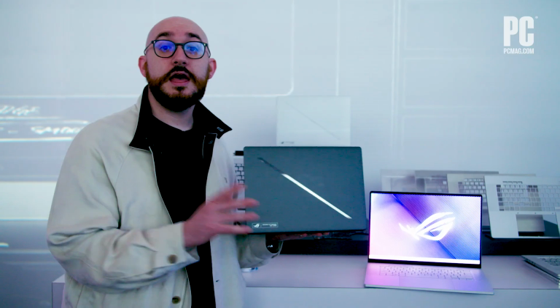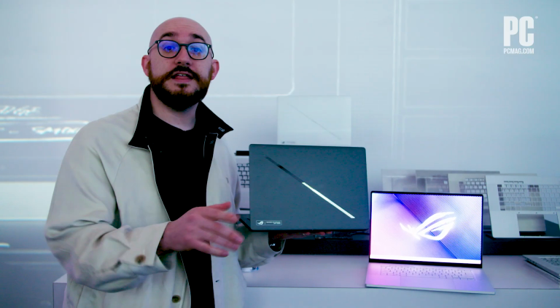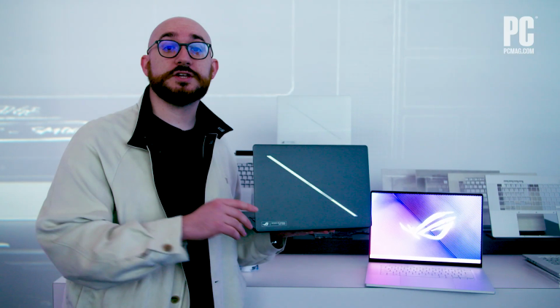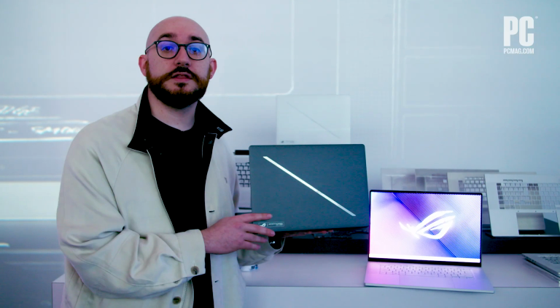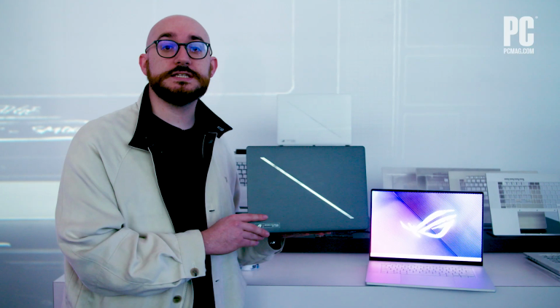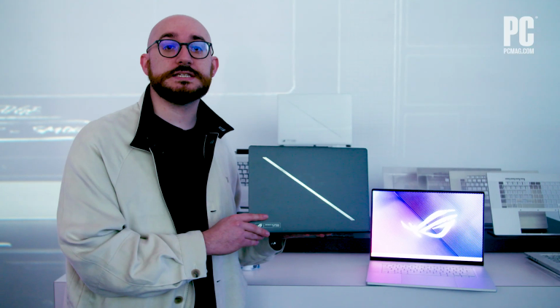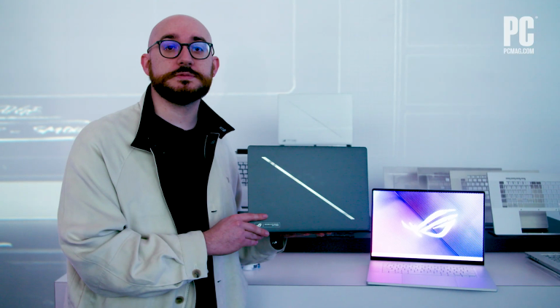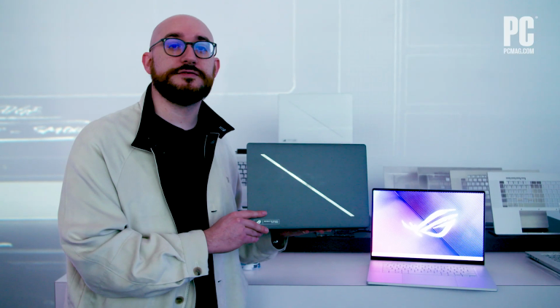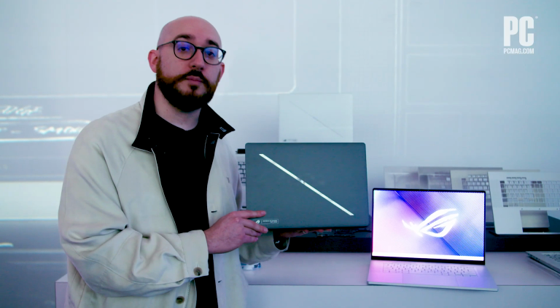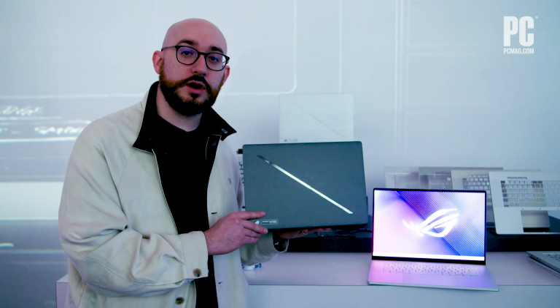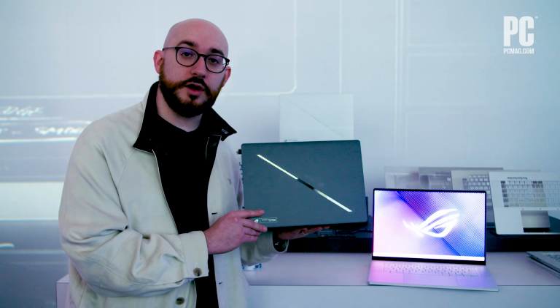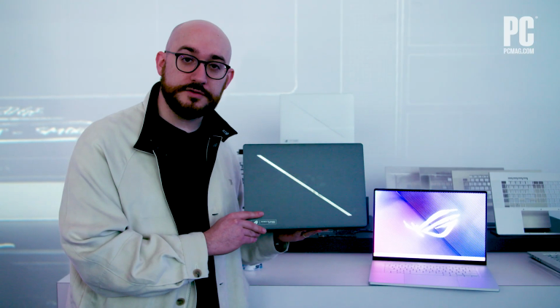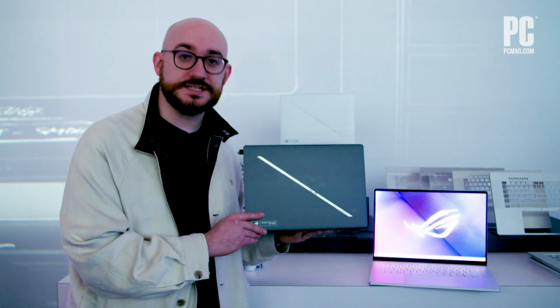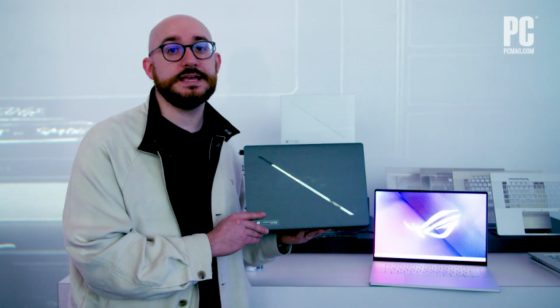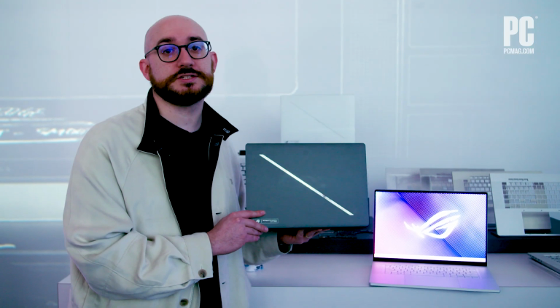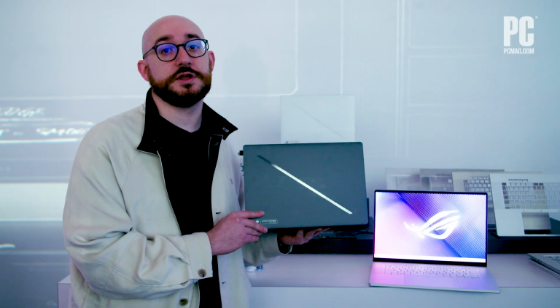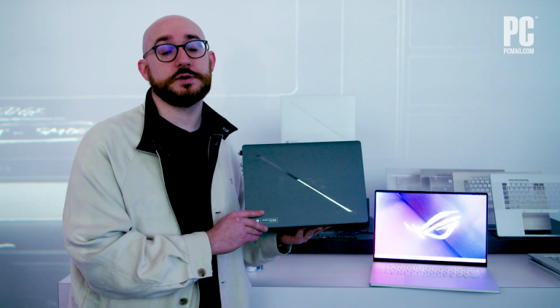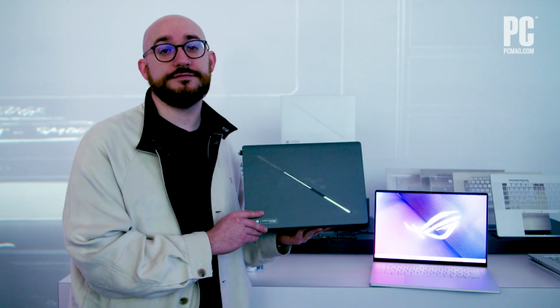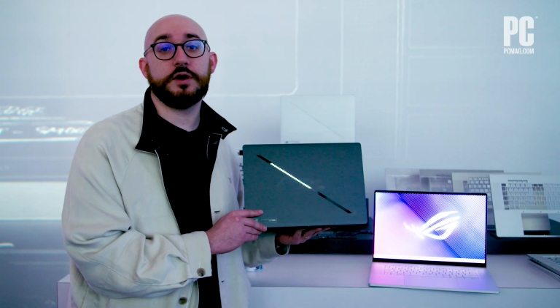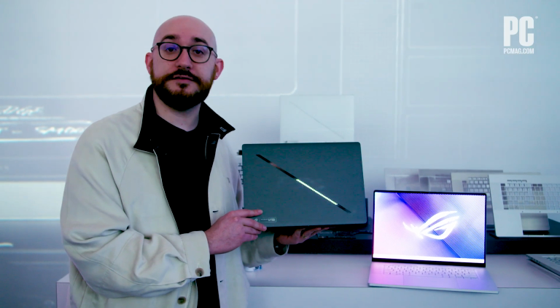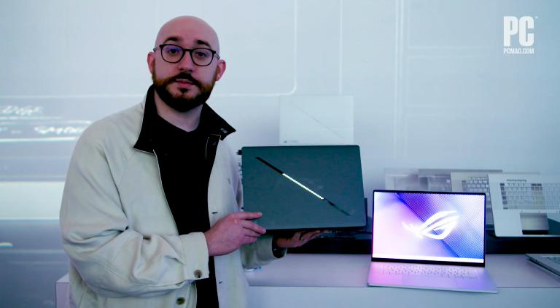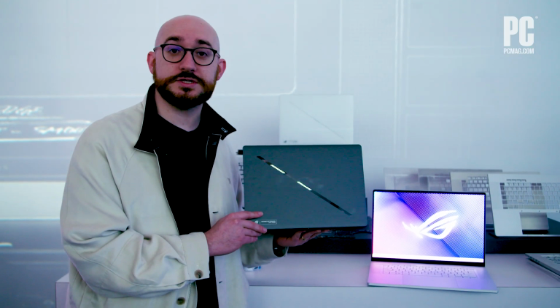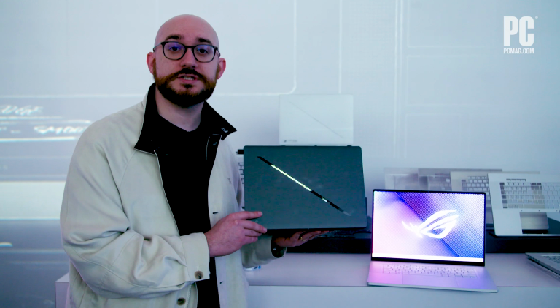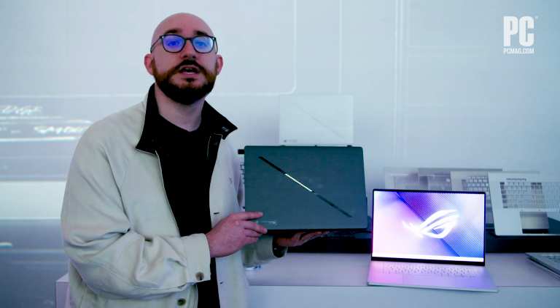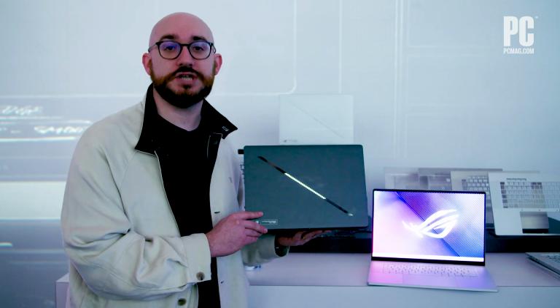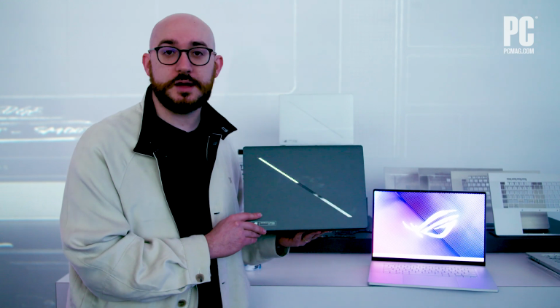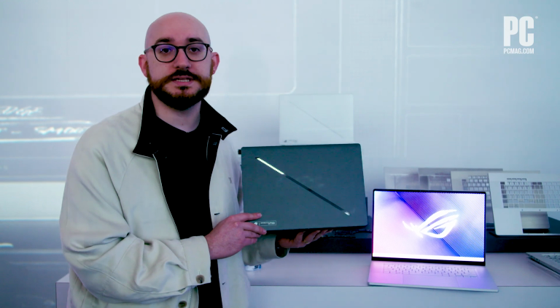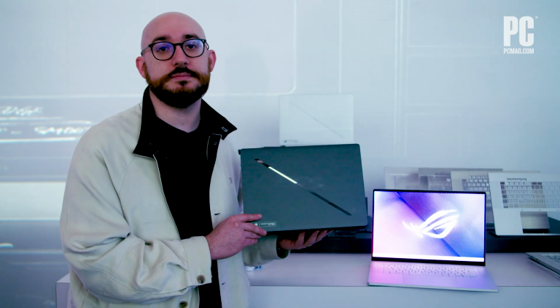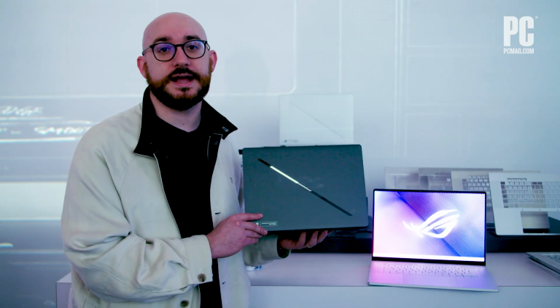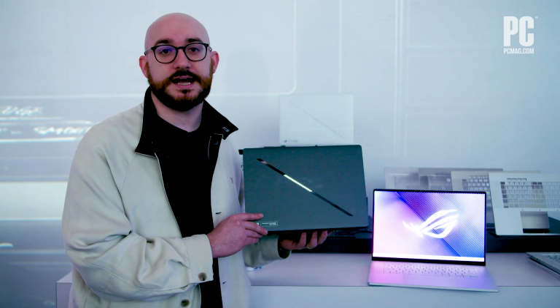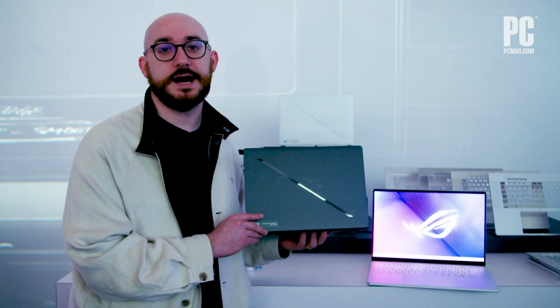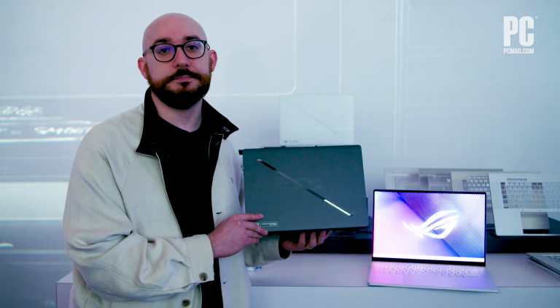That's all on these systems. For more on all of CES 2024 and from ASUS, check out PCMag.com.